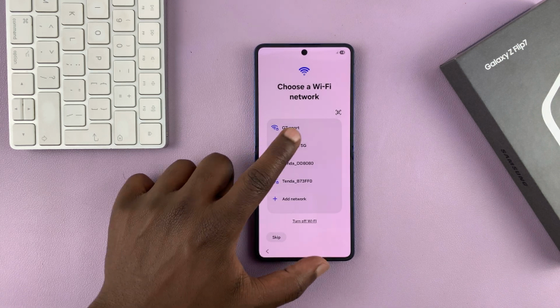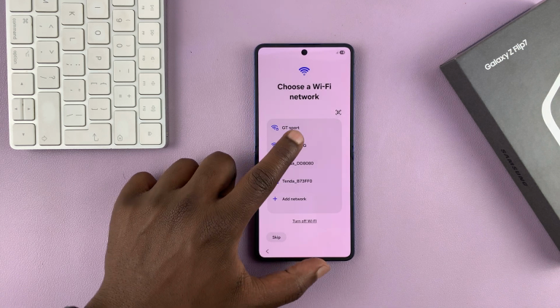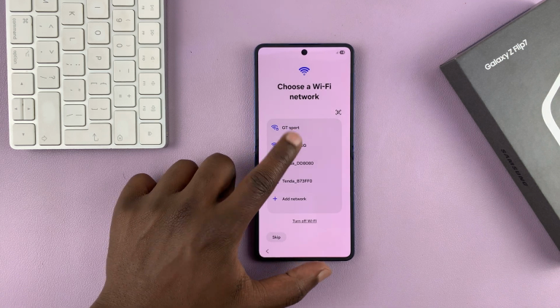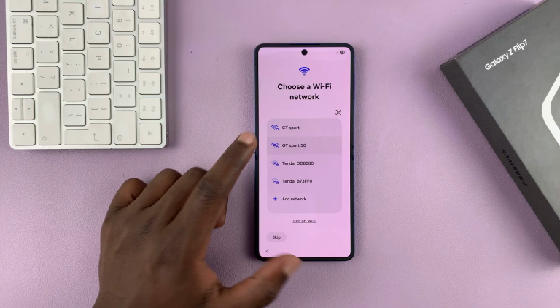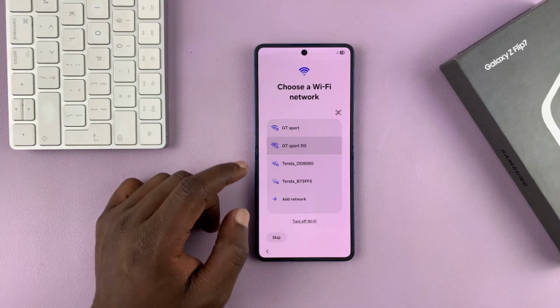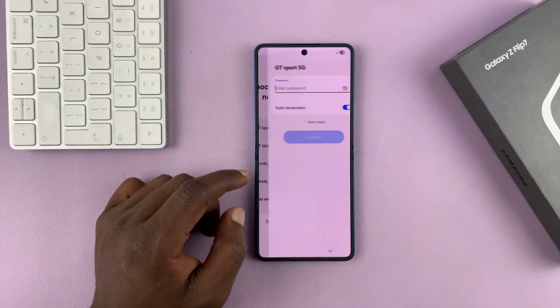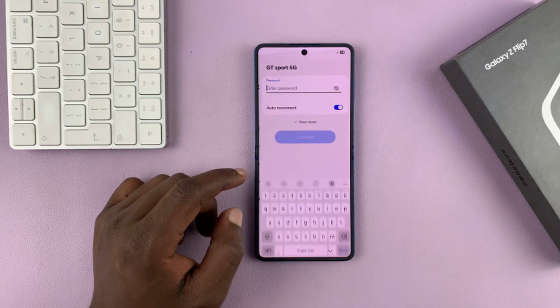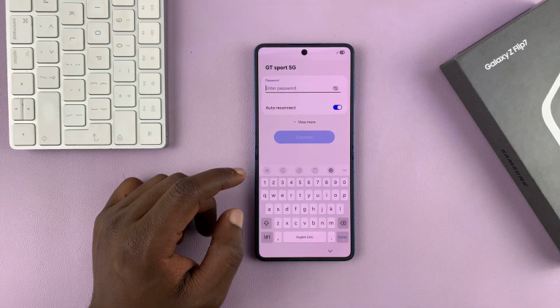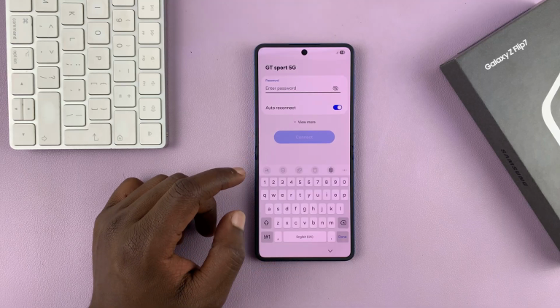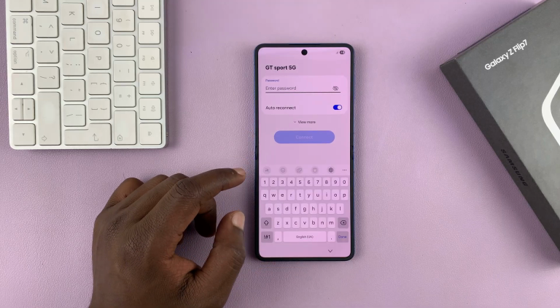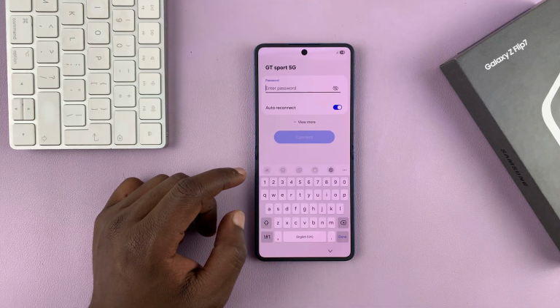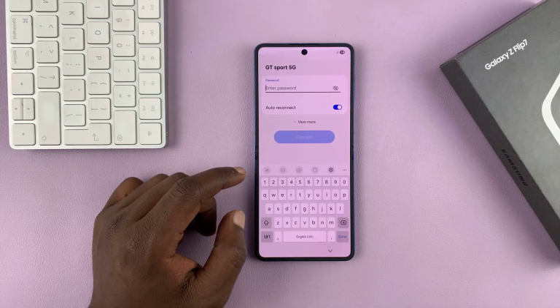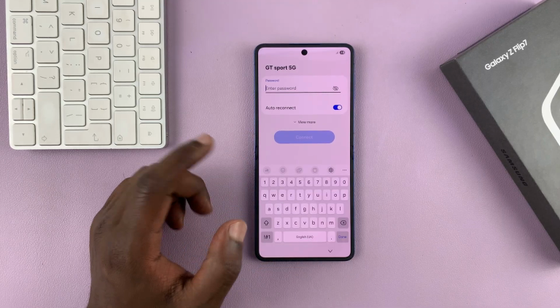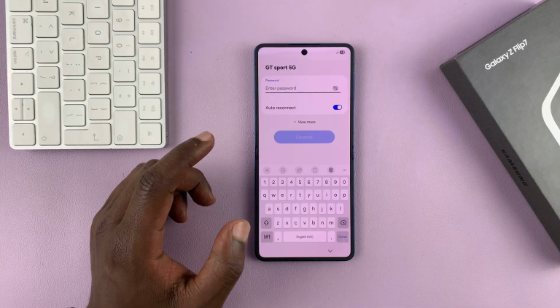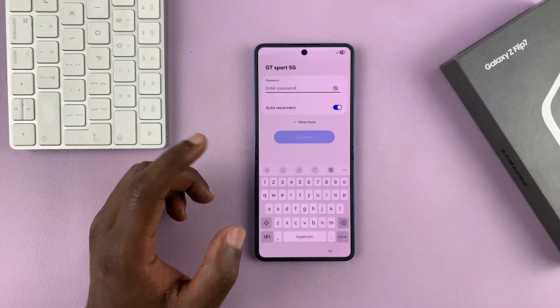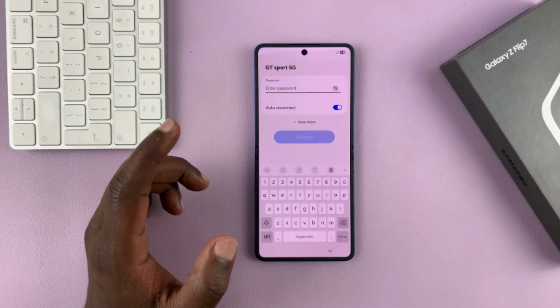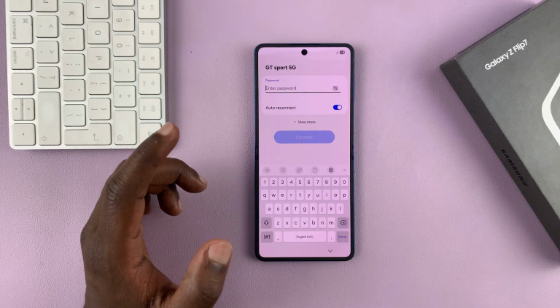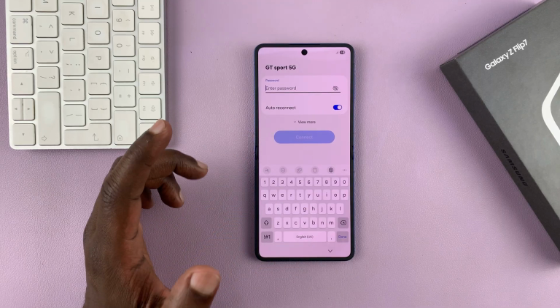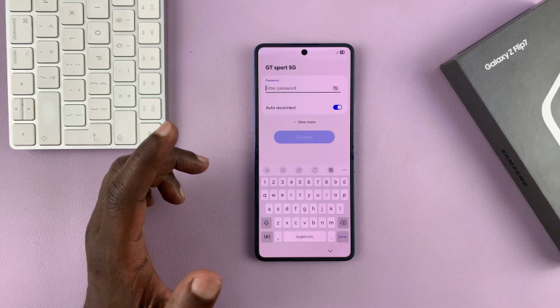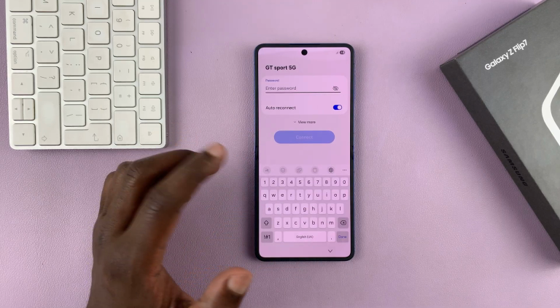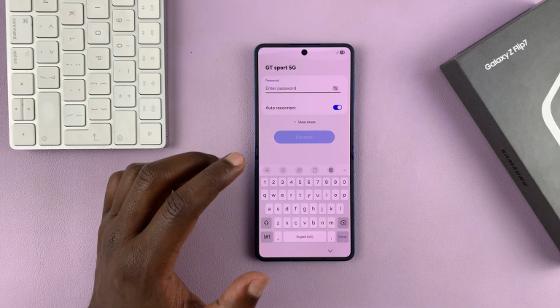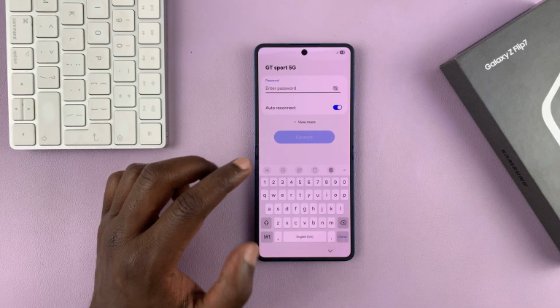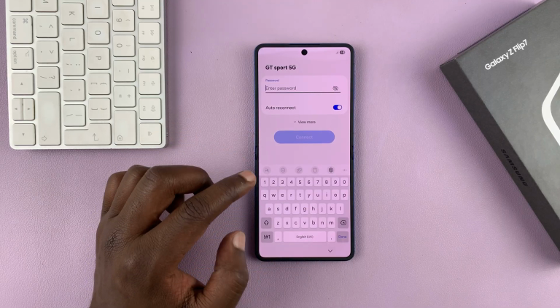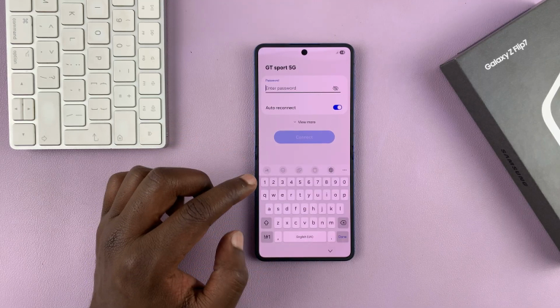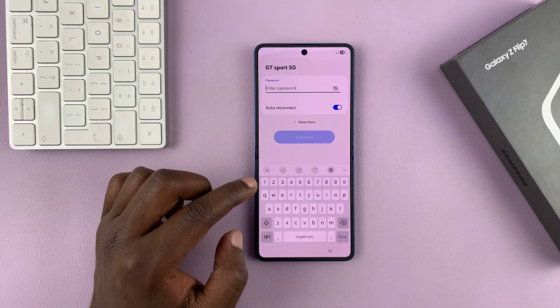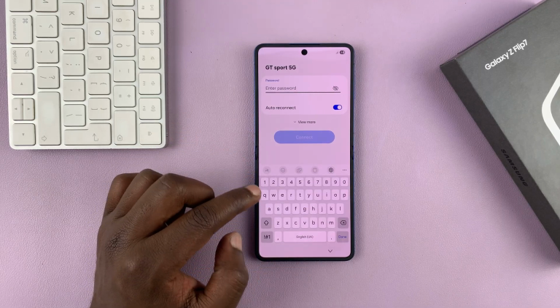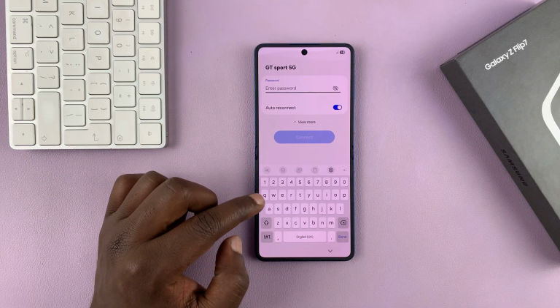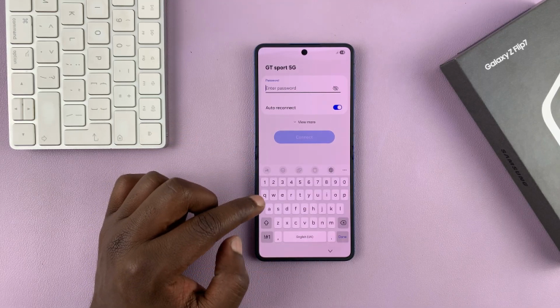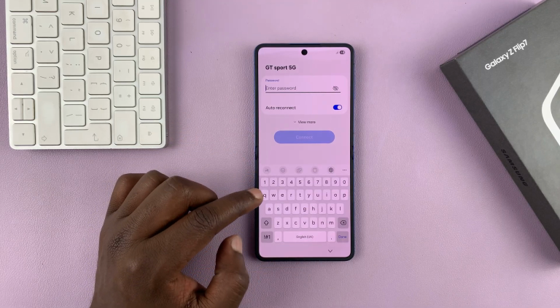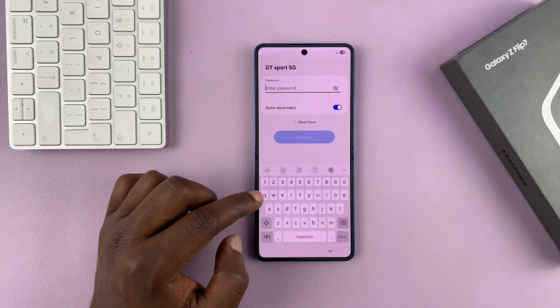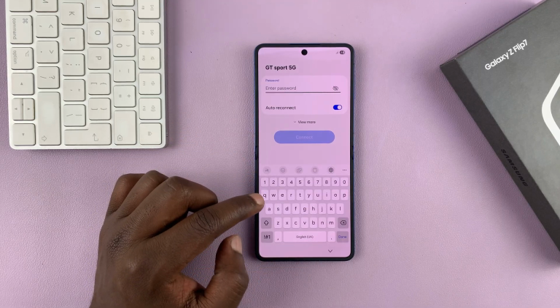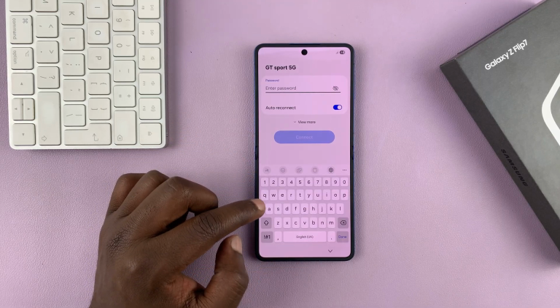You can connect to your Wi-Fi. You don't have to, but it will be good to connect to your Wi-Fi, so go ahead and do that.